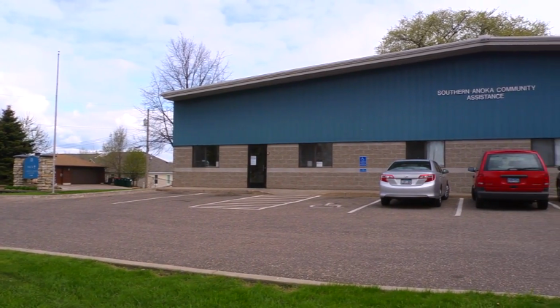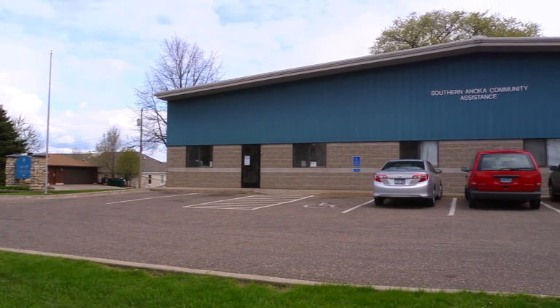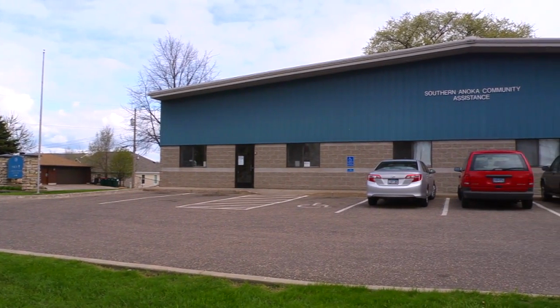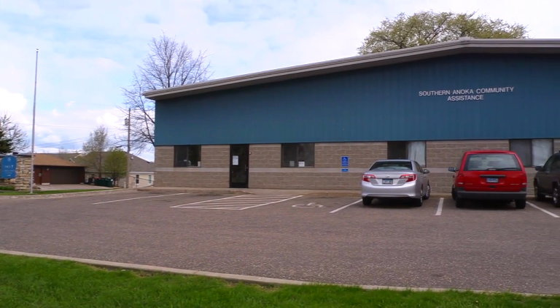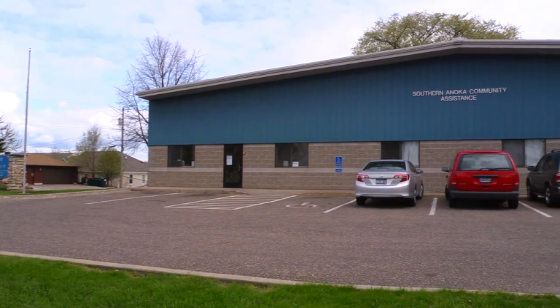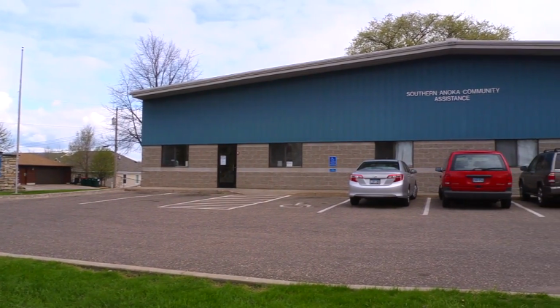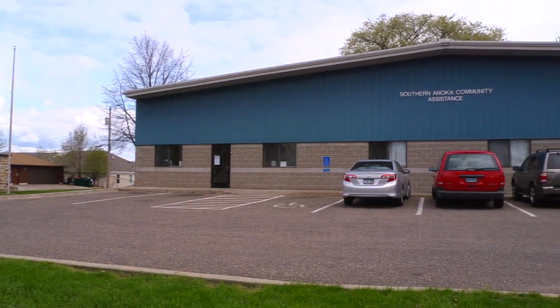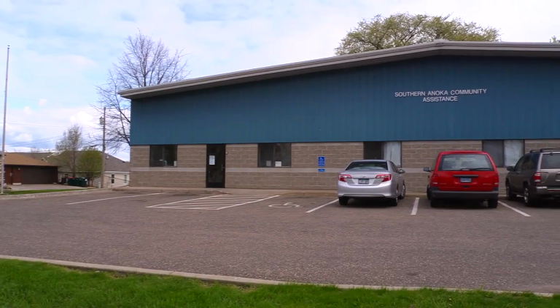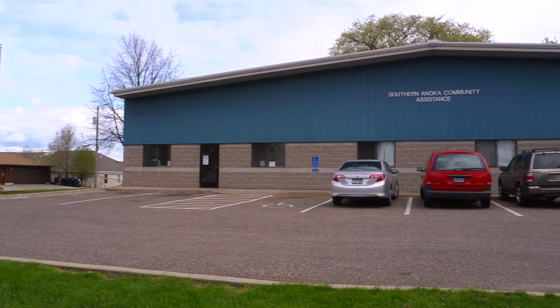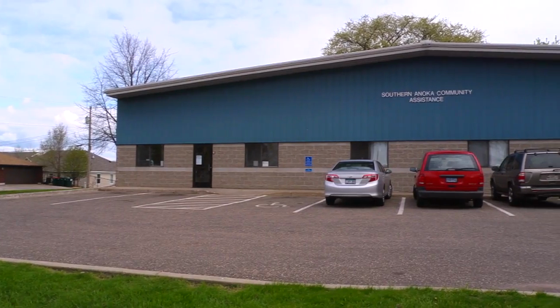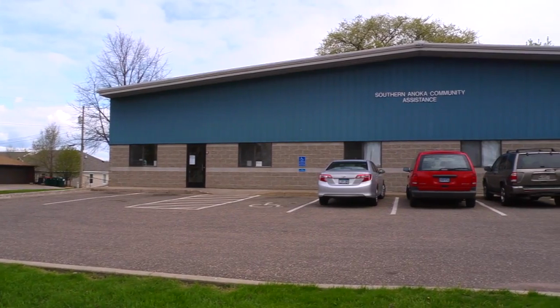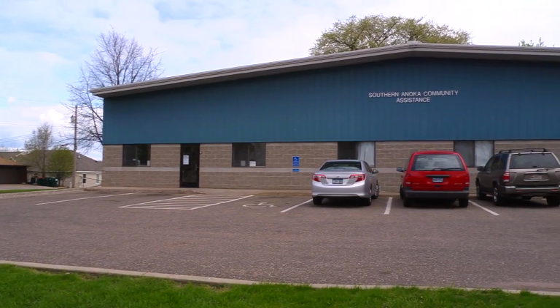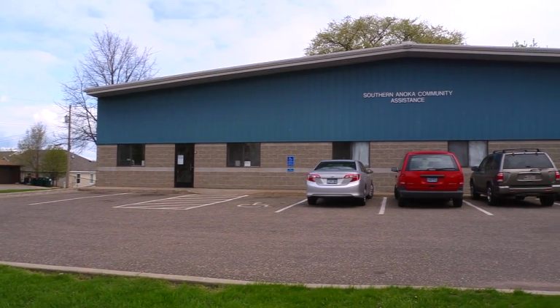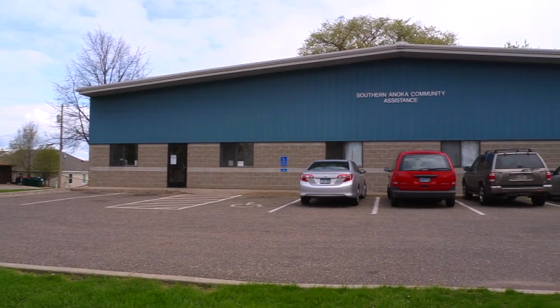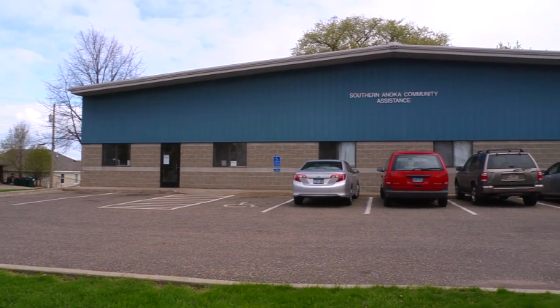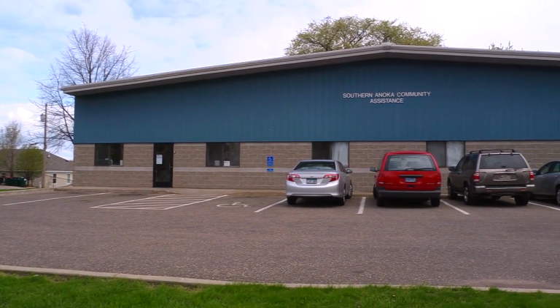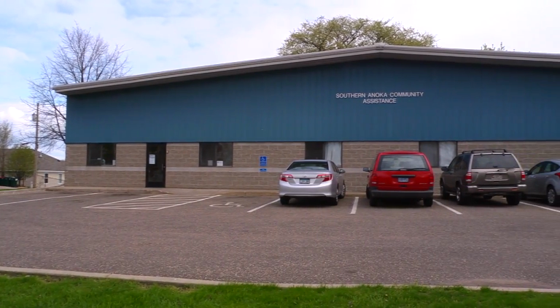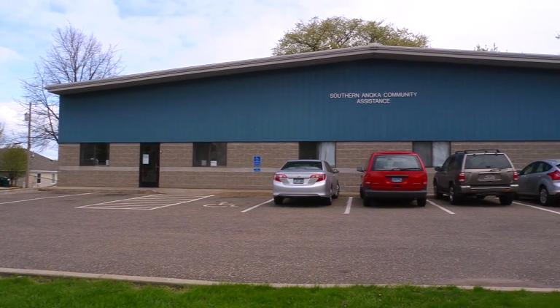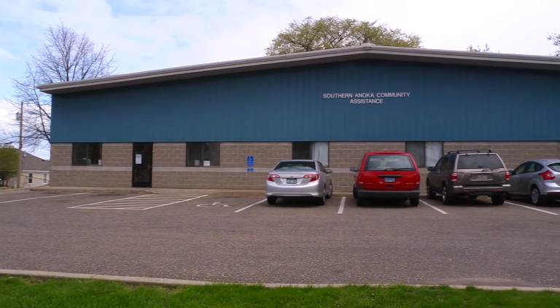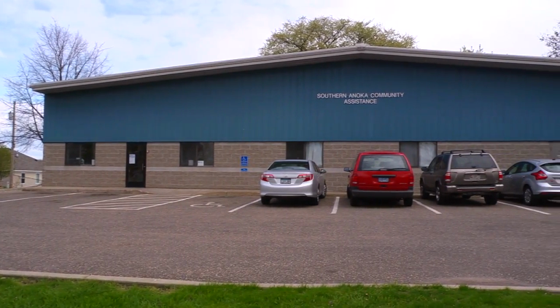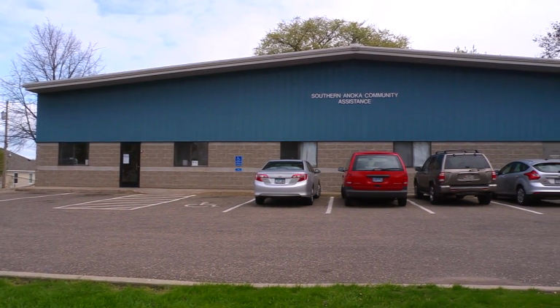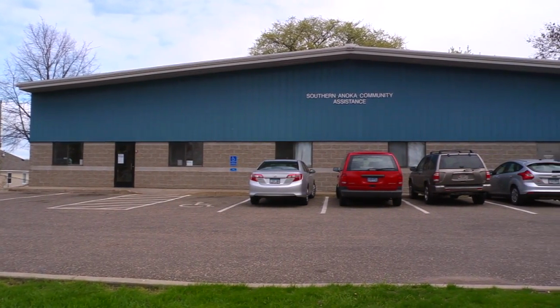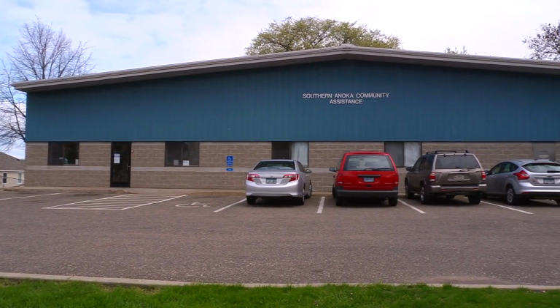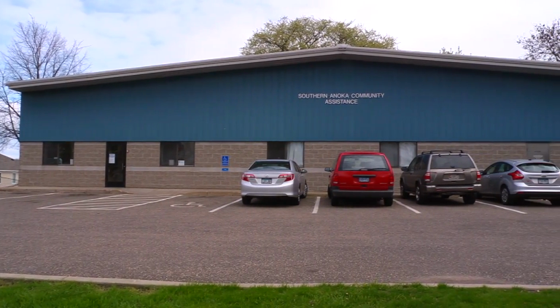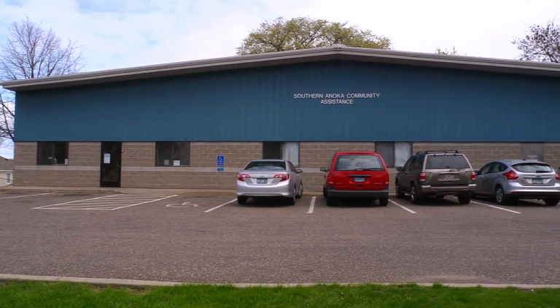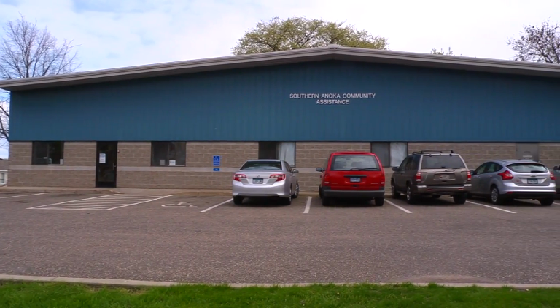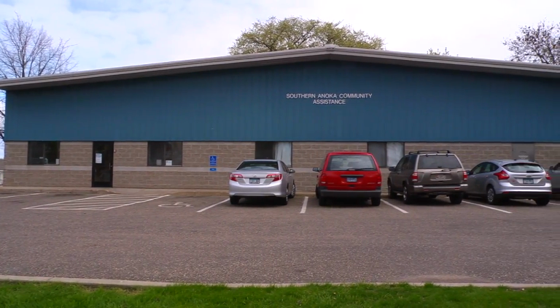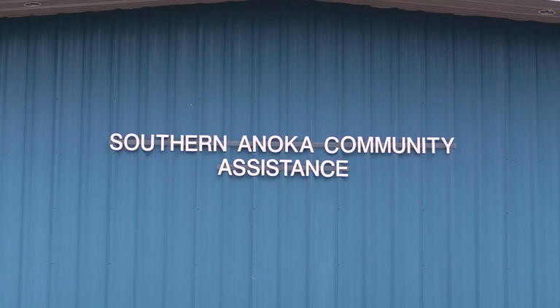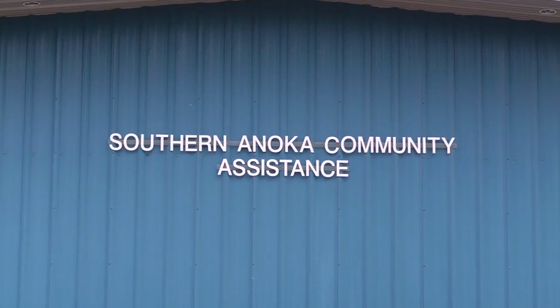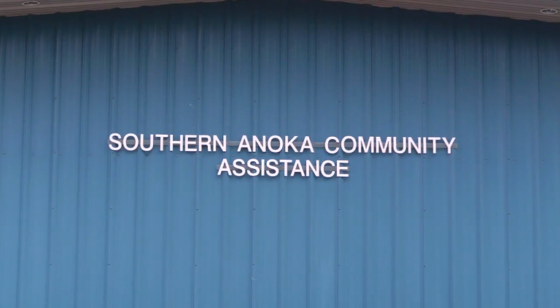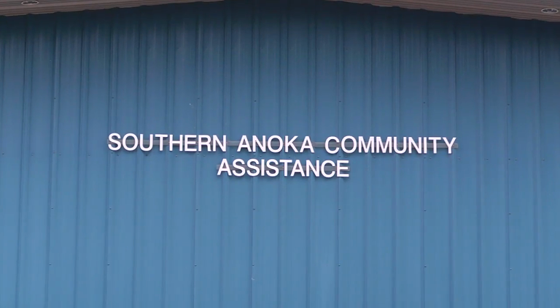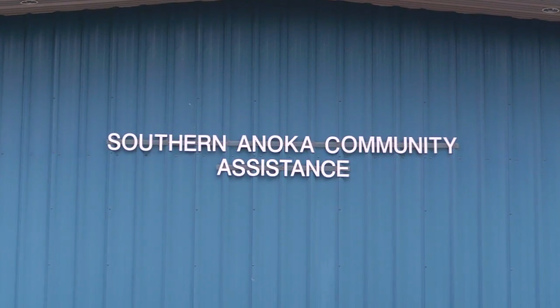SACA really is a community organization. That's what we're here for — to help those who are less fortunate. We want them to feel welcome, and we're here to help.